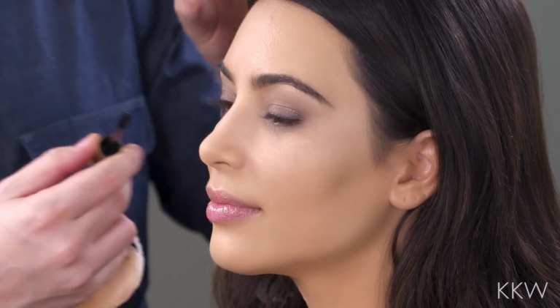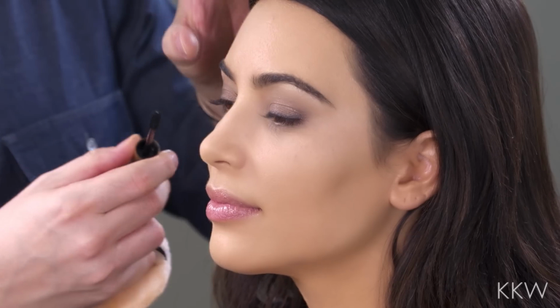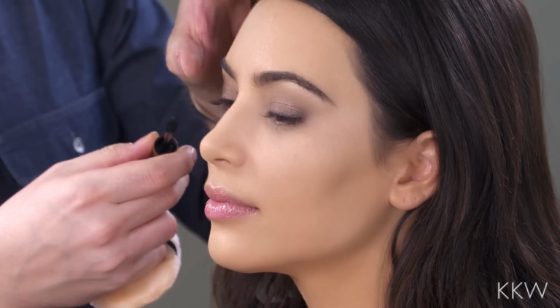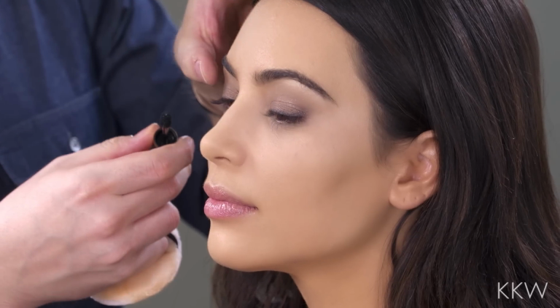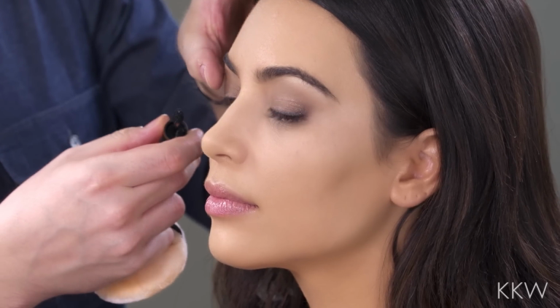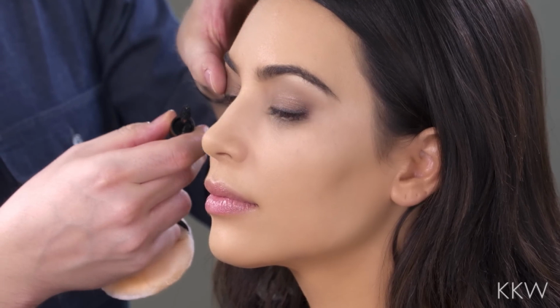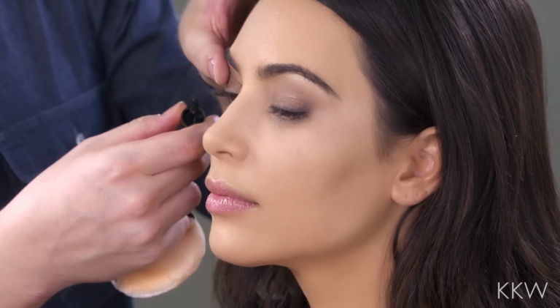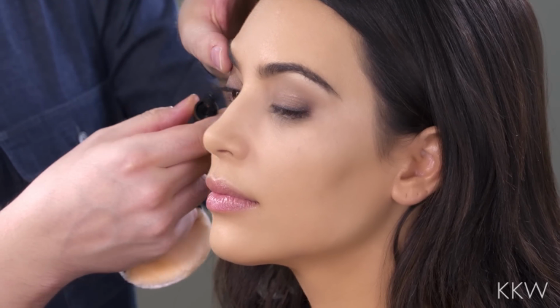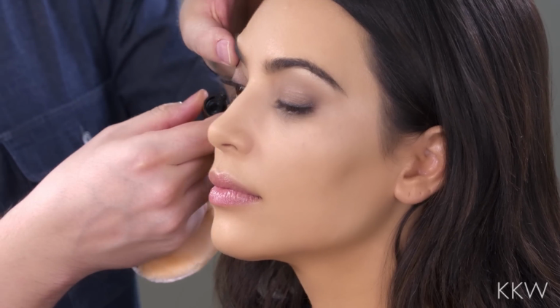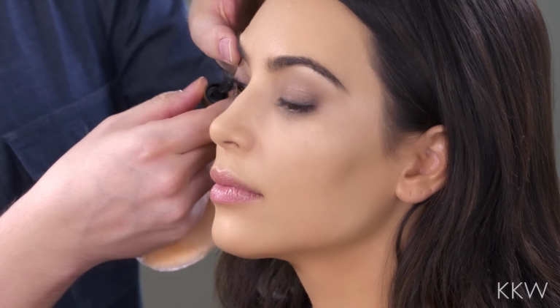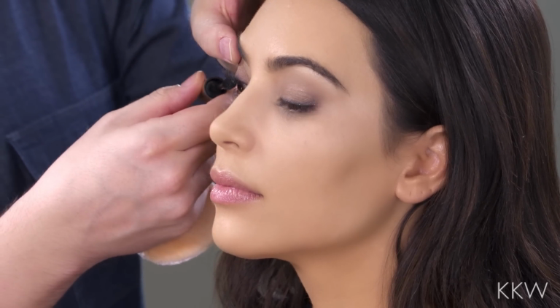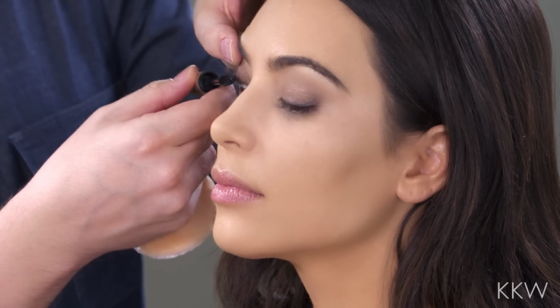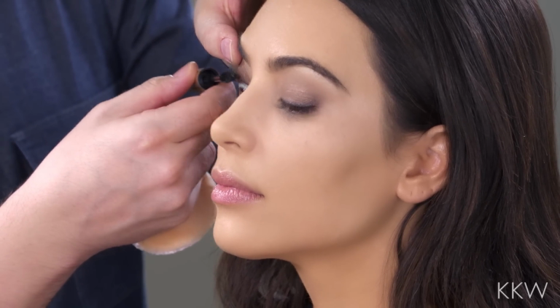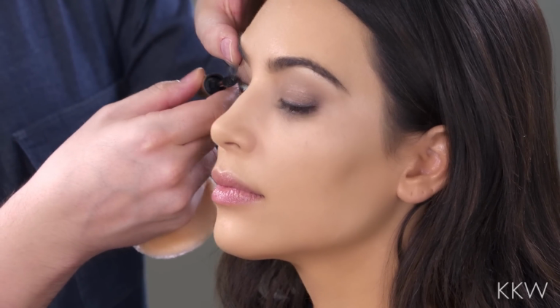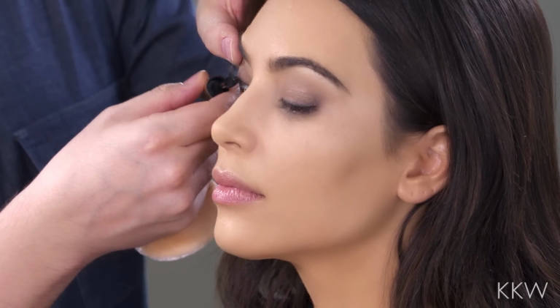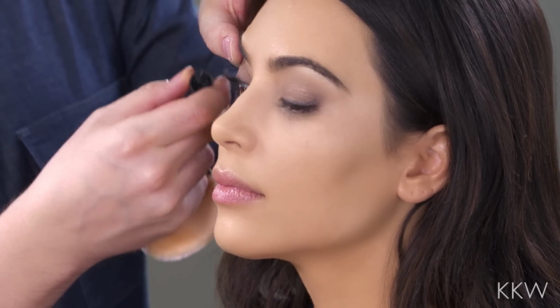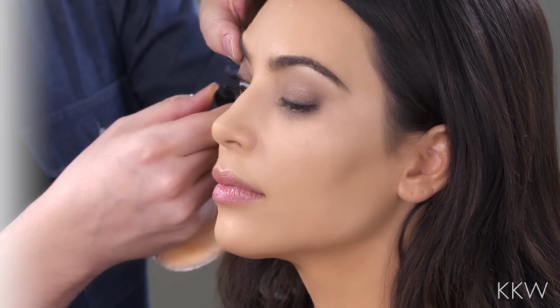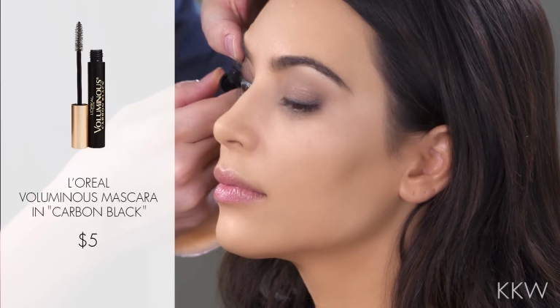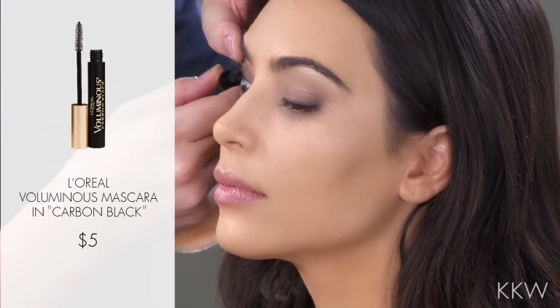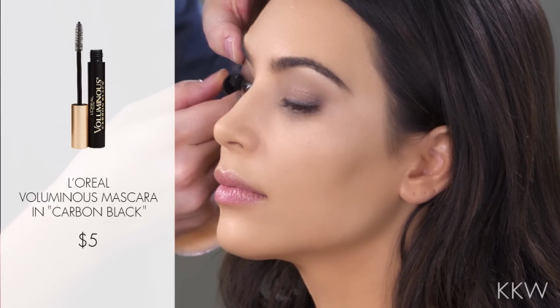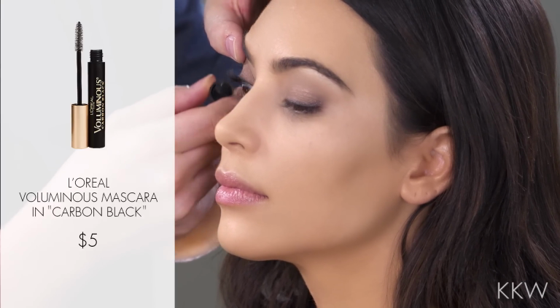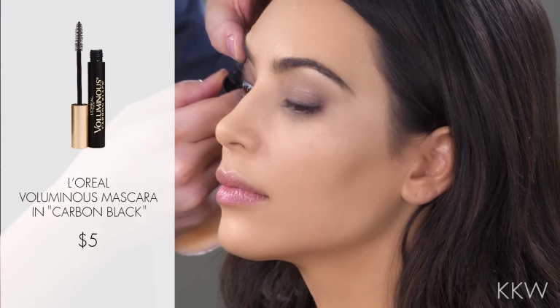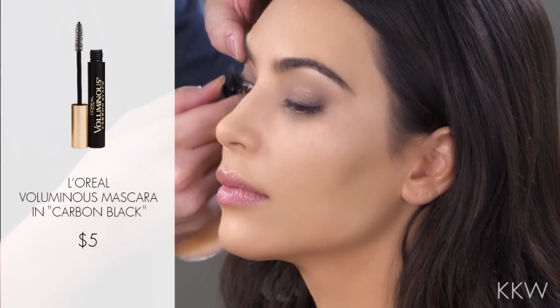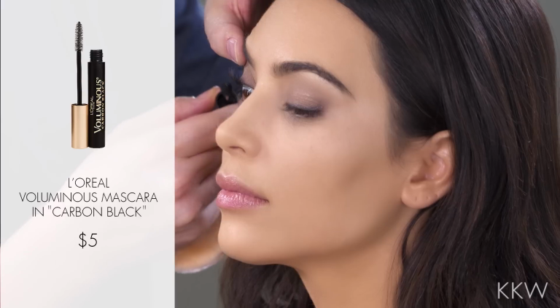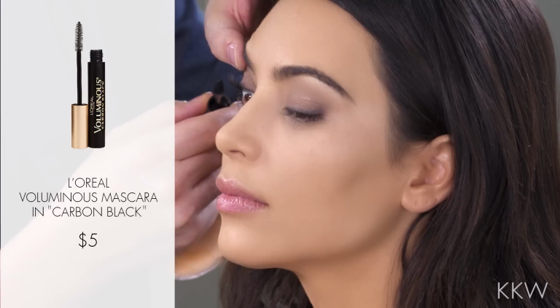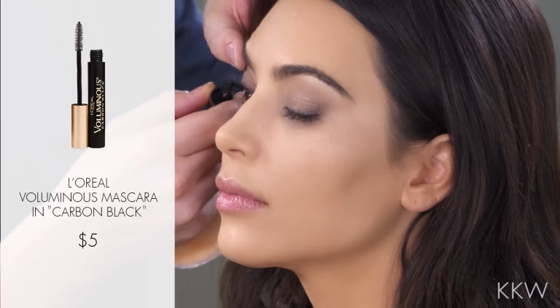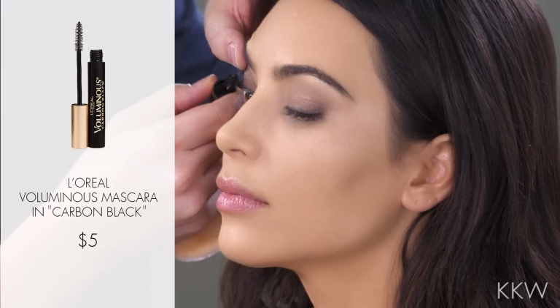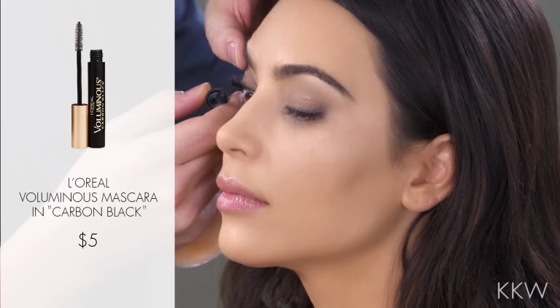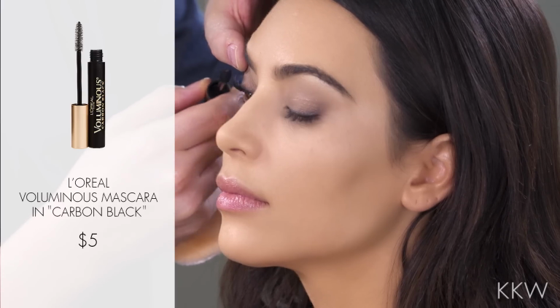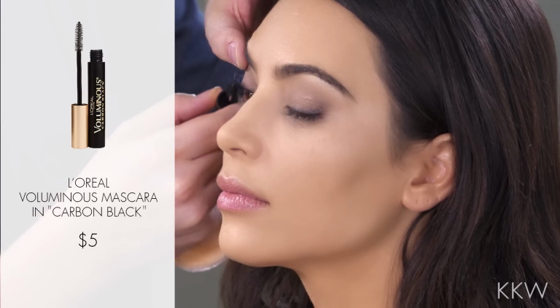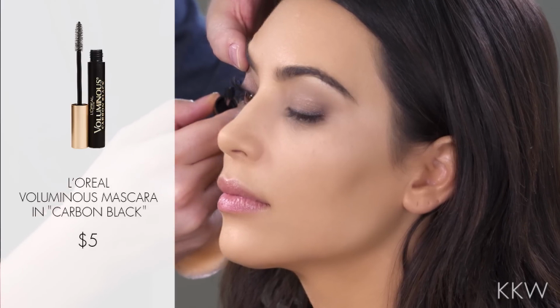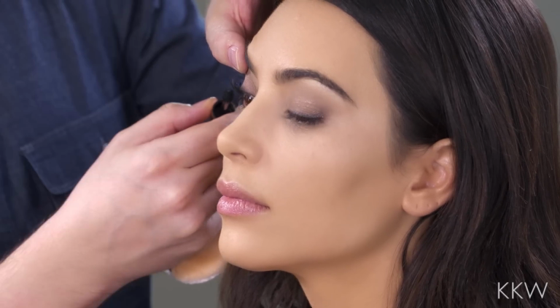So I'm gonna do a mascara now. Obviously, you guys know I'm very loyal to this L'Oreal Voluminous in Carbon Black. So I'm going to use that one.